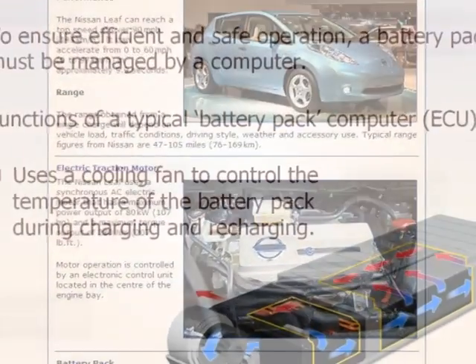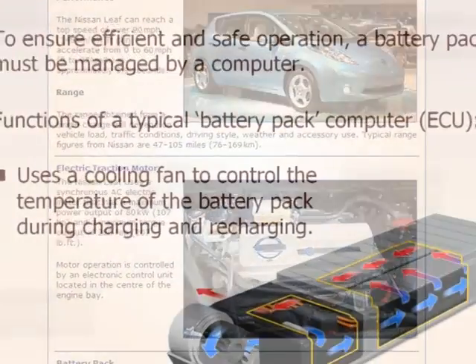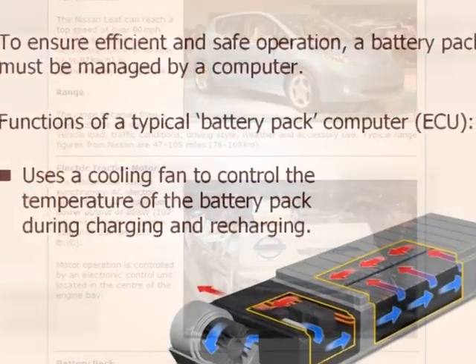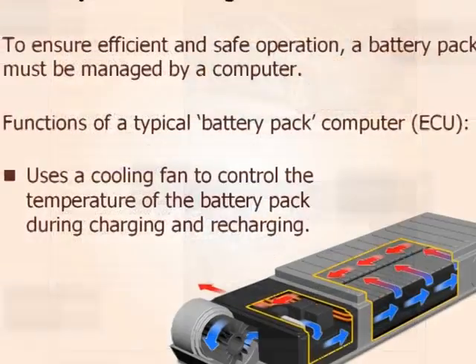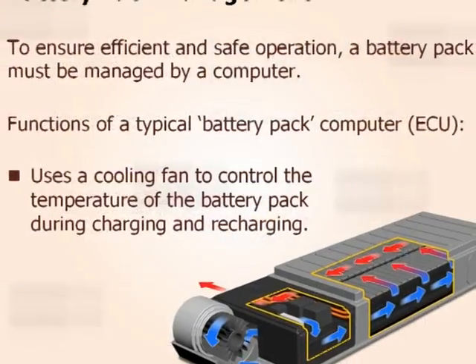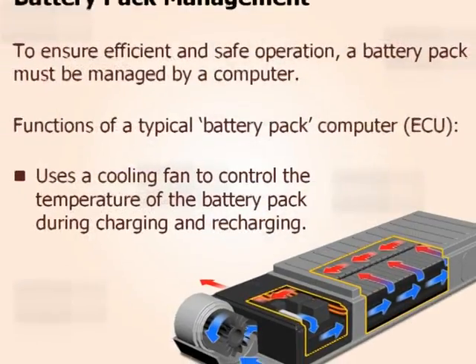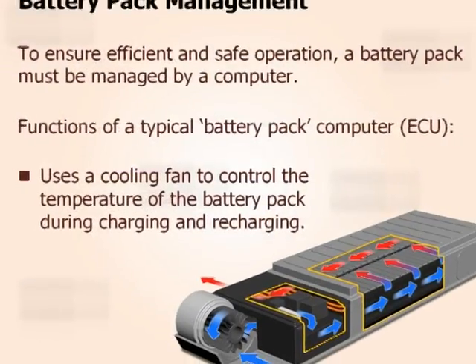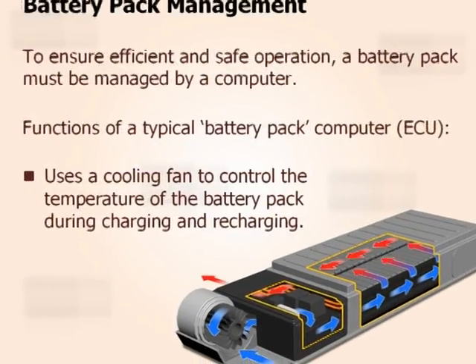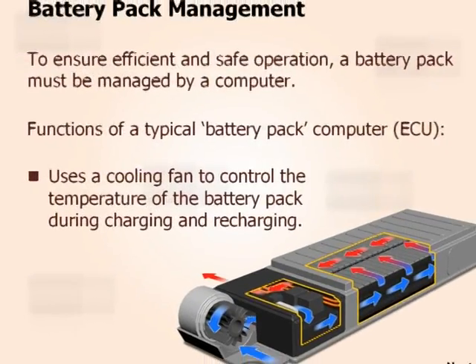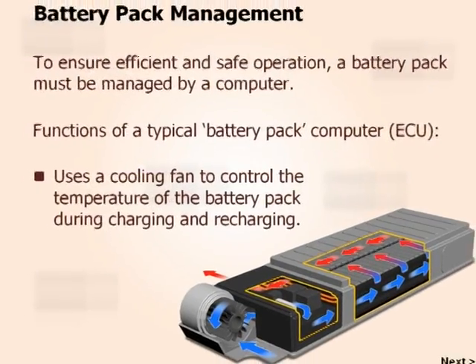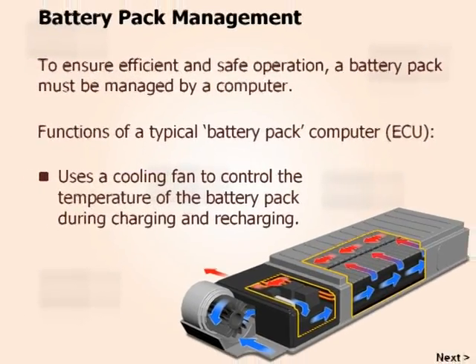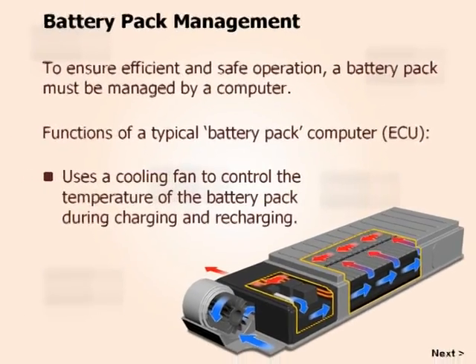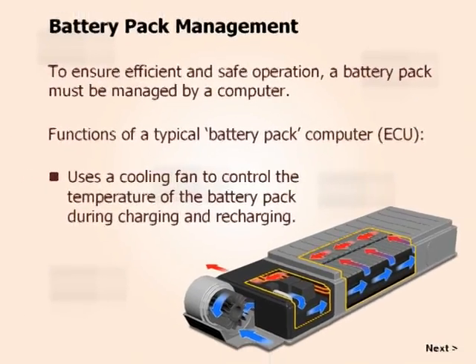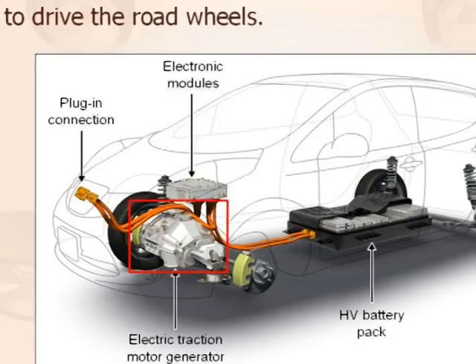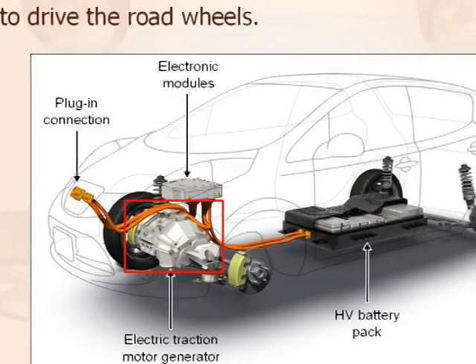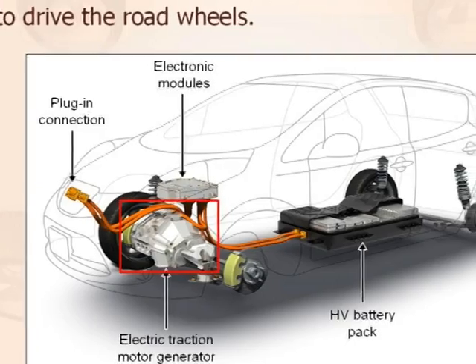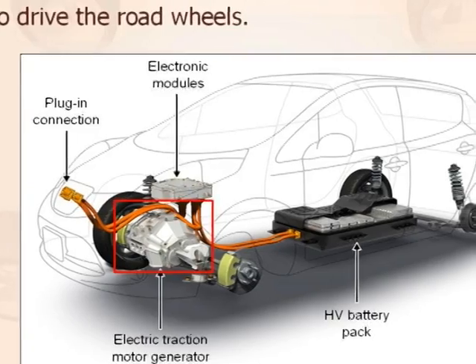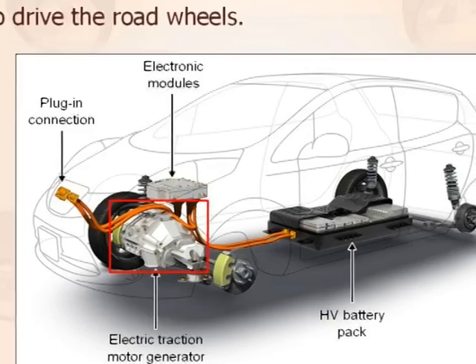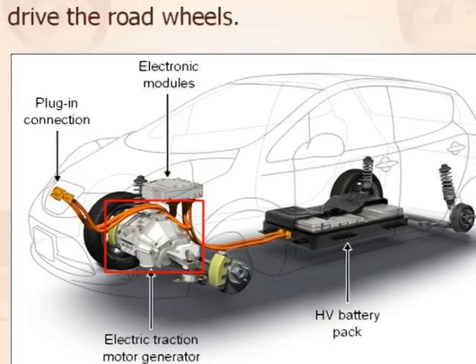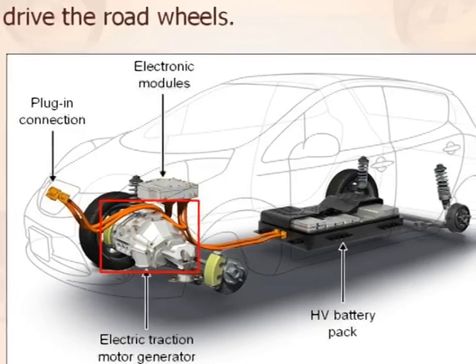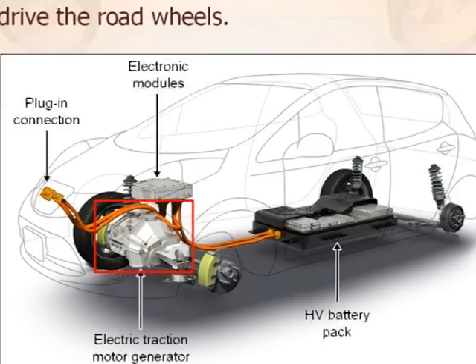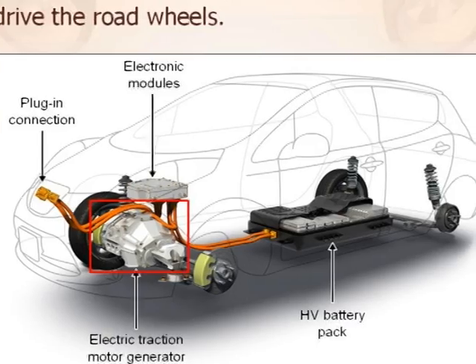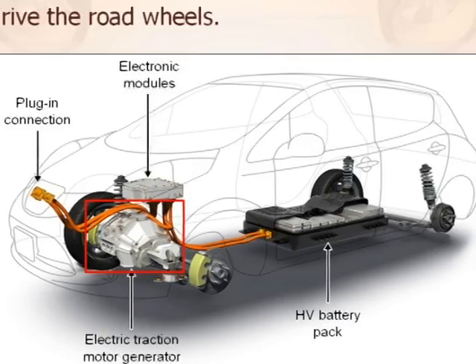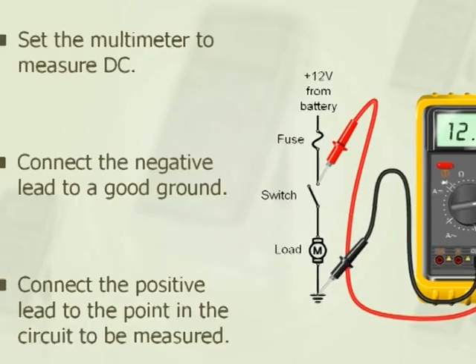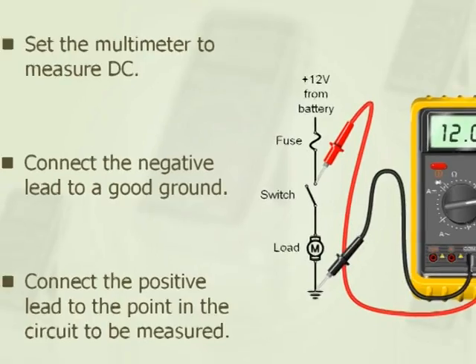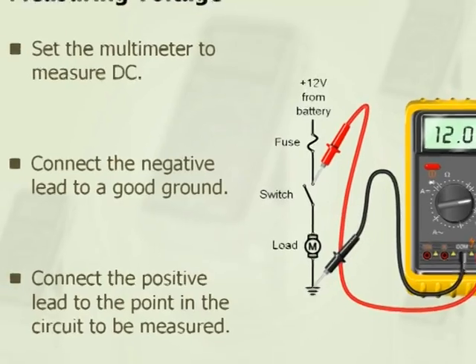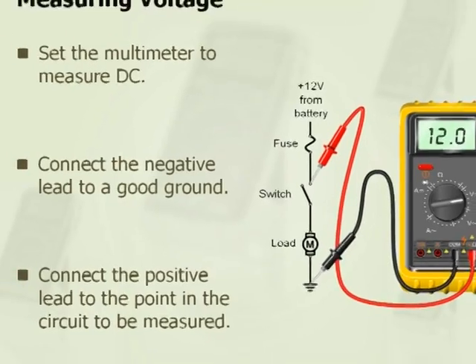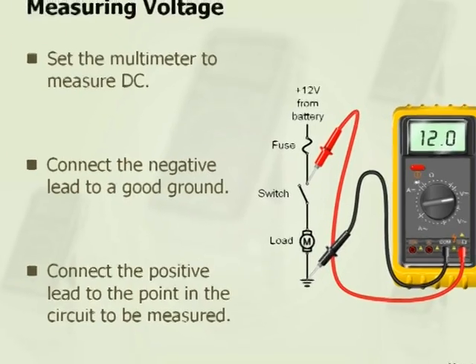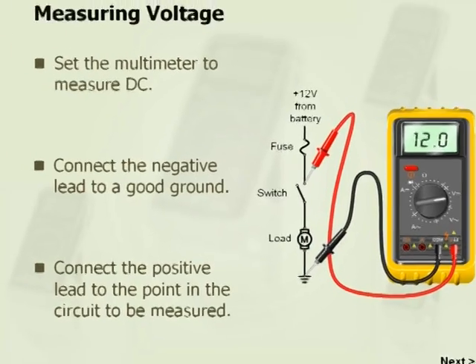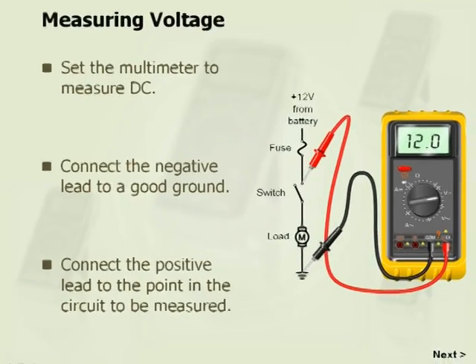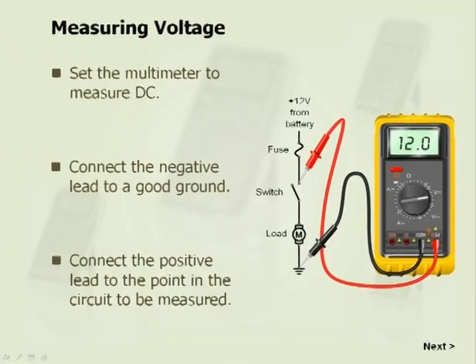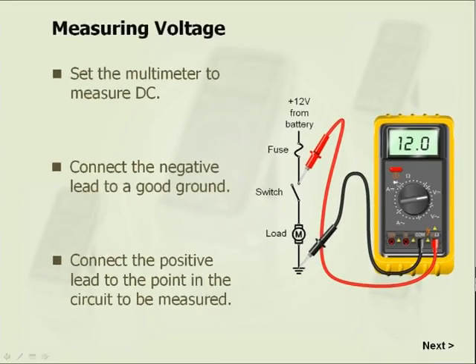Core topics covered include battery technology, electrical systems, and fault-finding techniques.